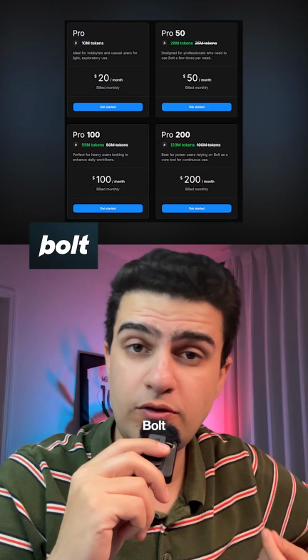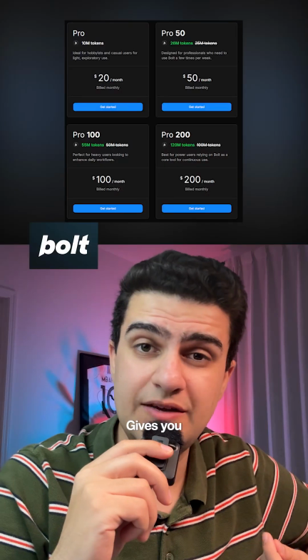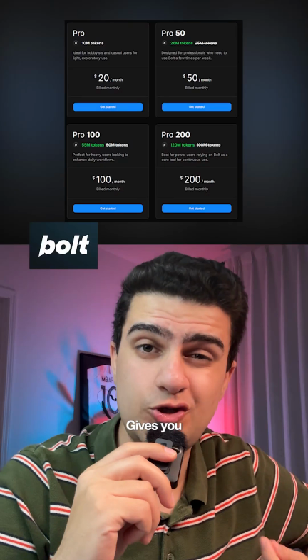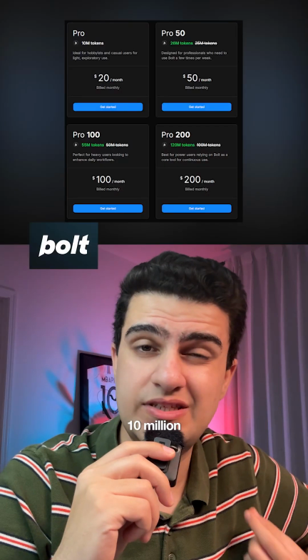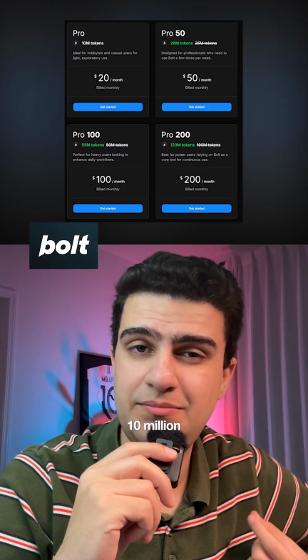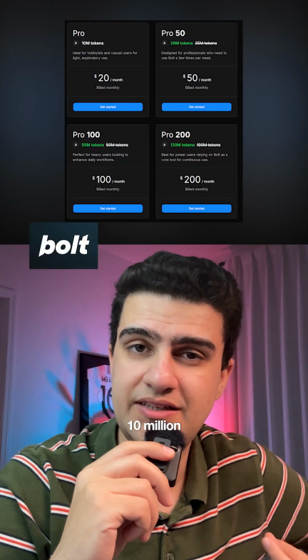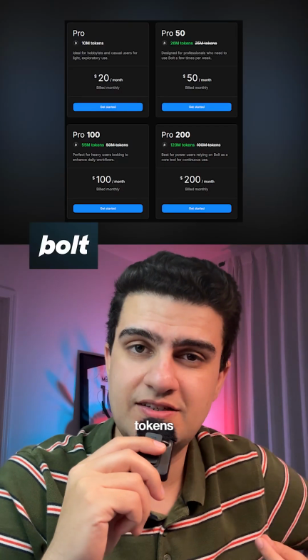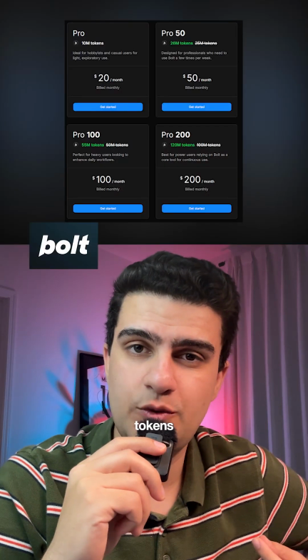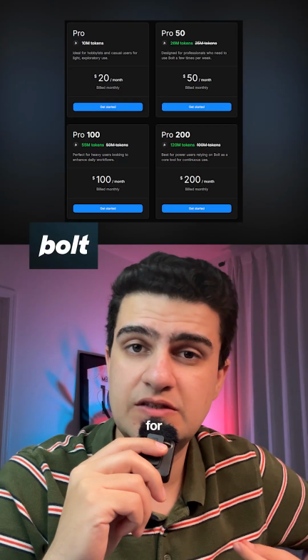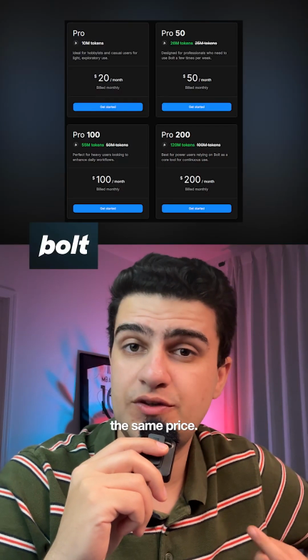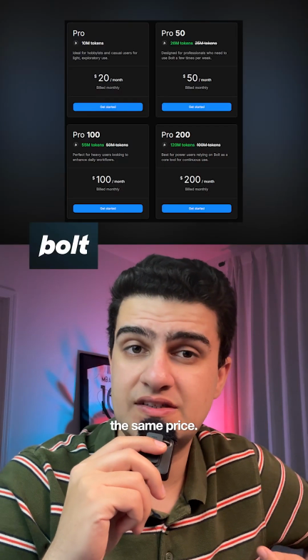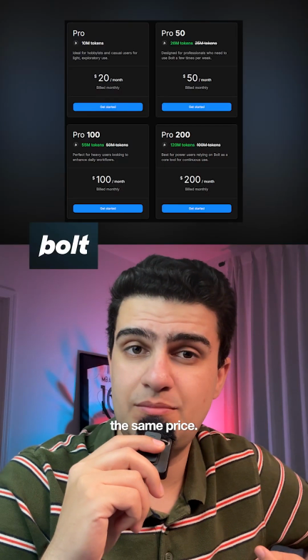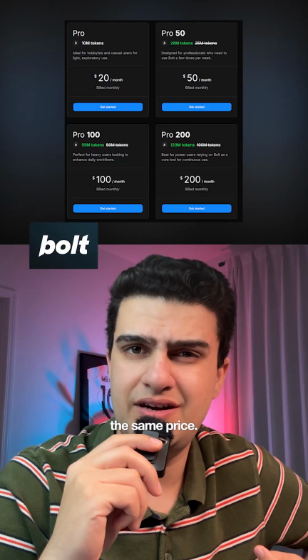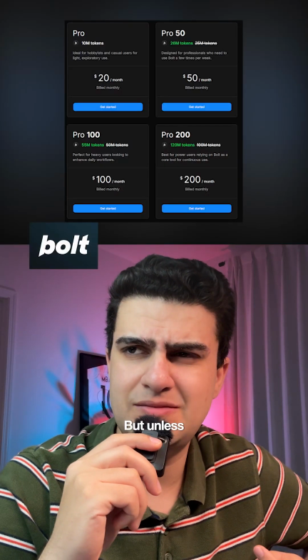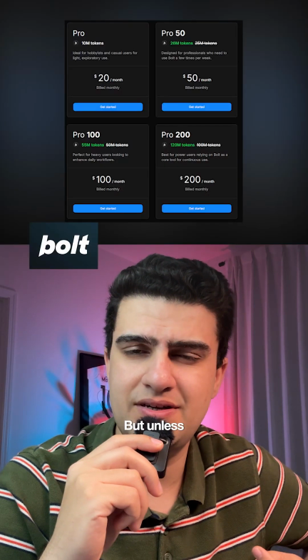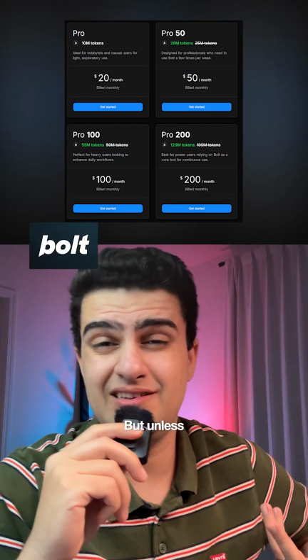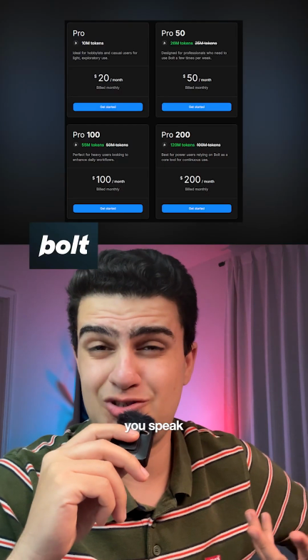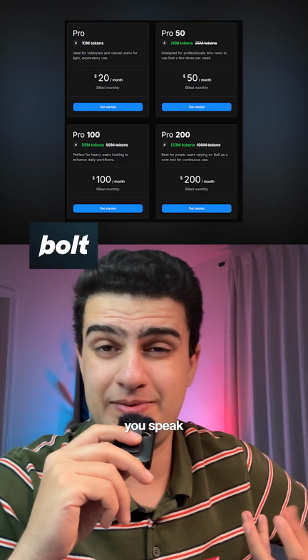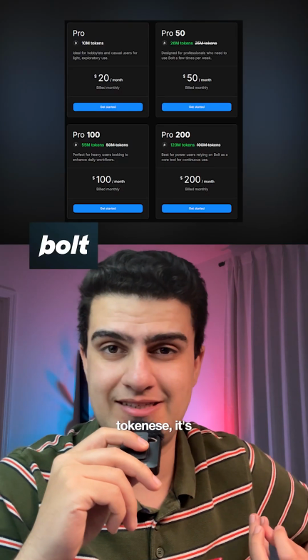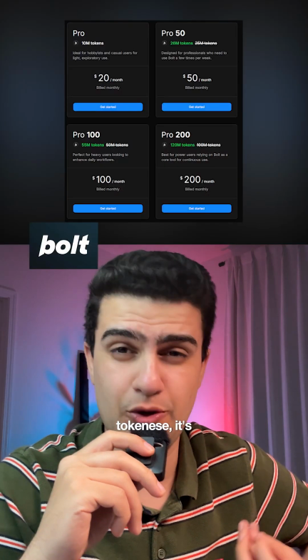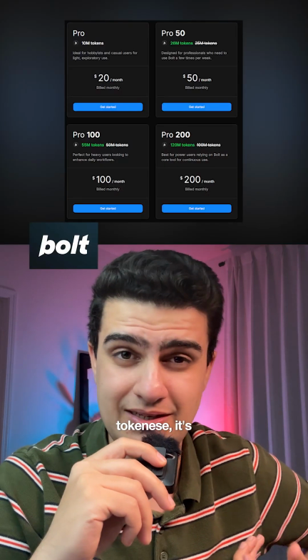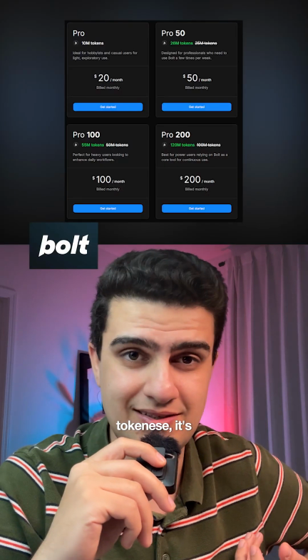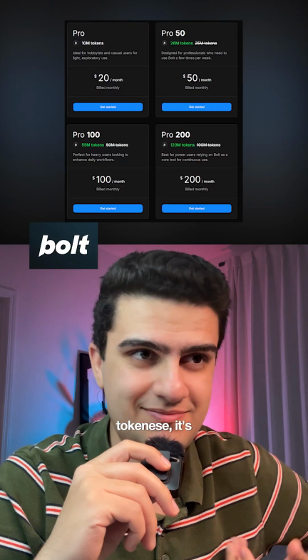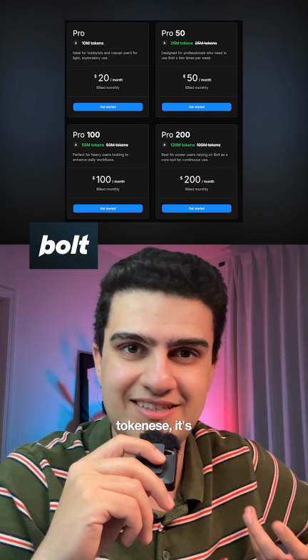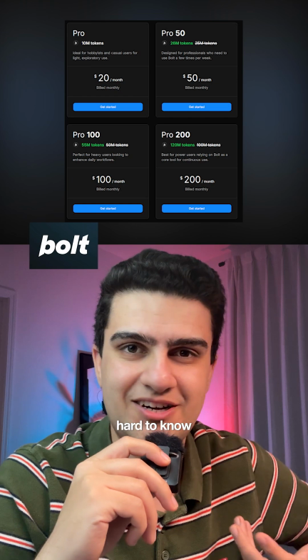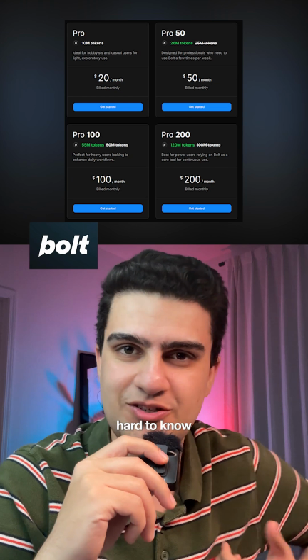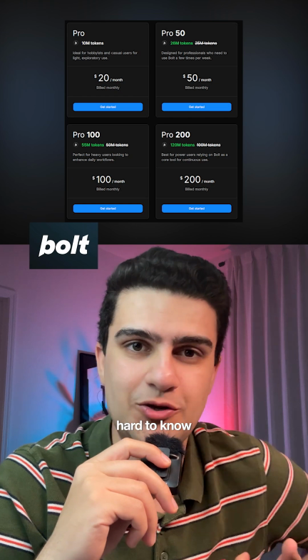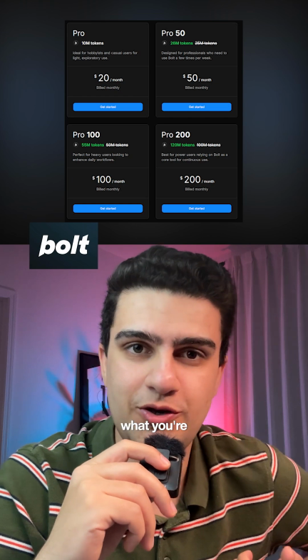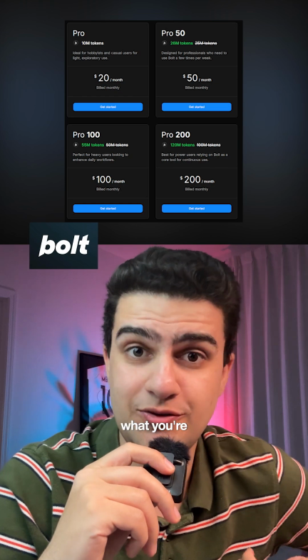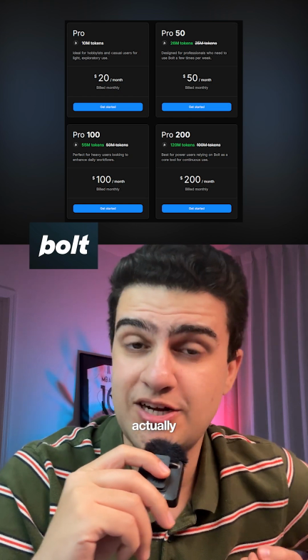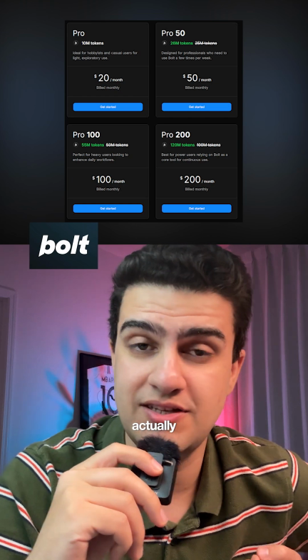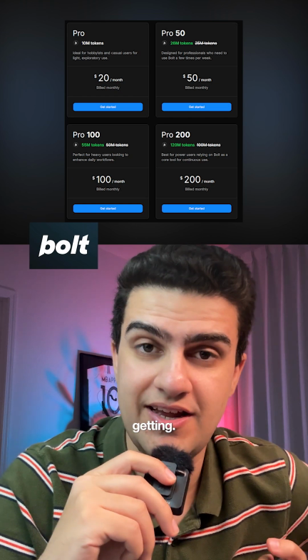Bolt gives you 10 million tokens for the same price, but unless you speak tokenese, it's hard to know what you're actually getting.